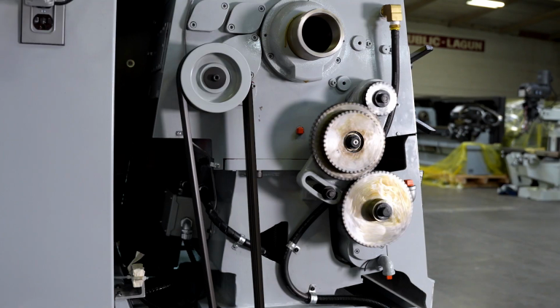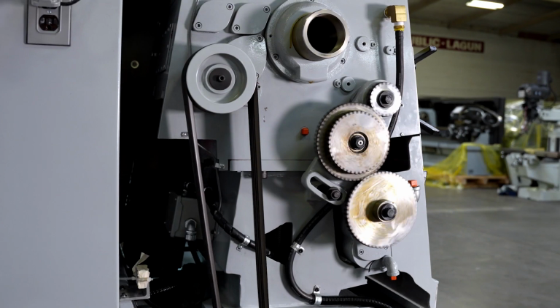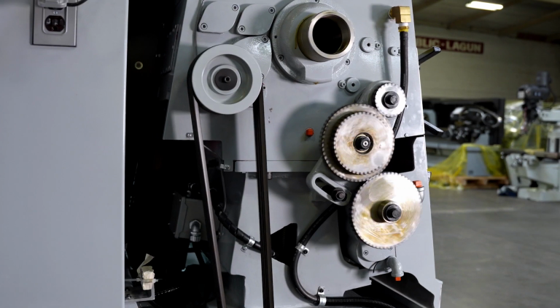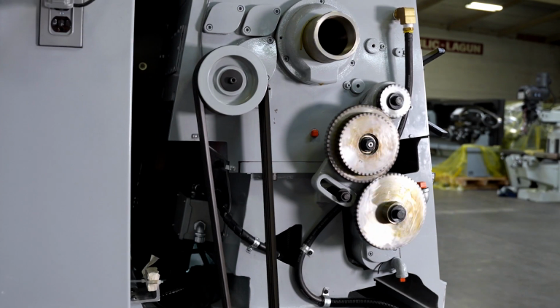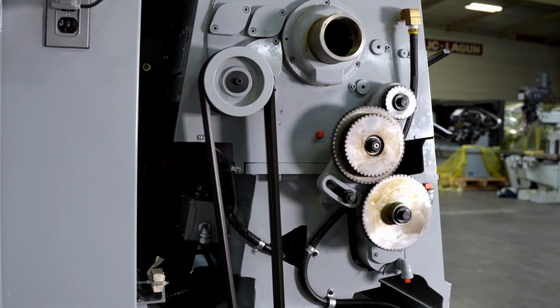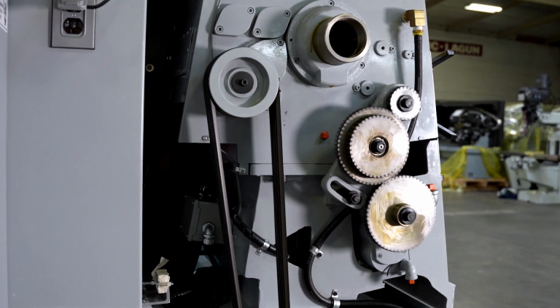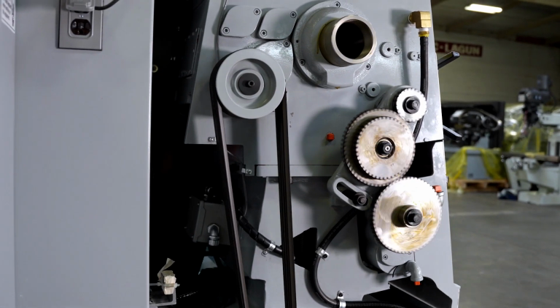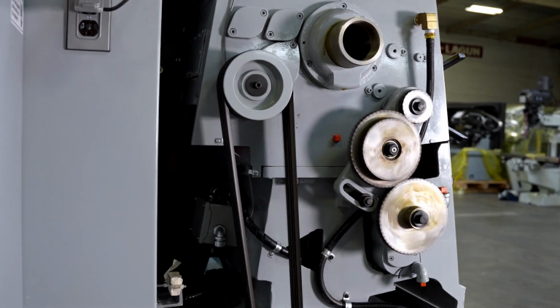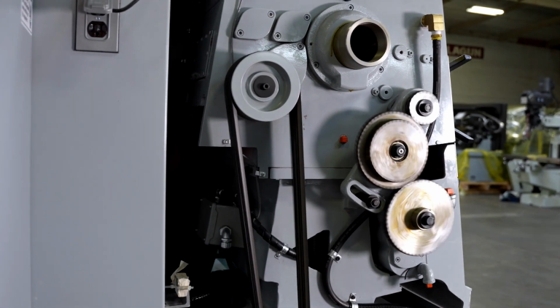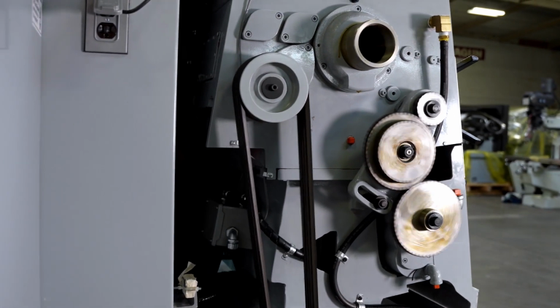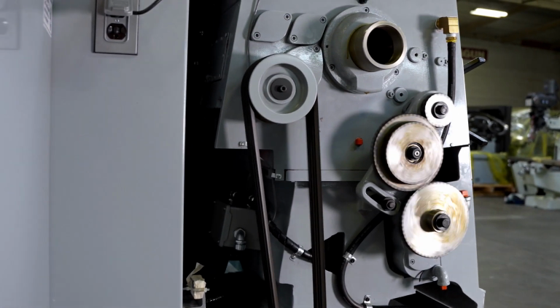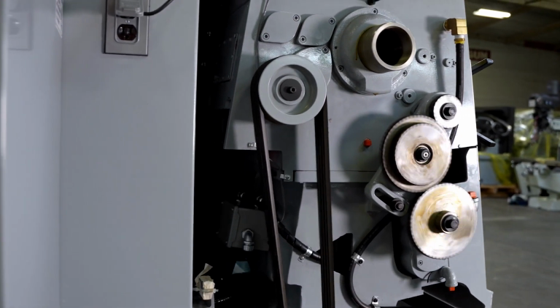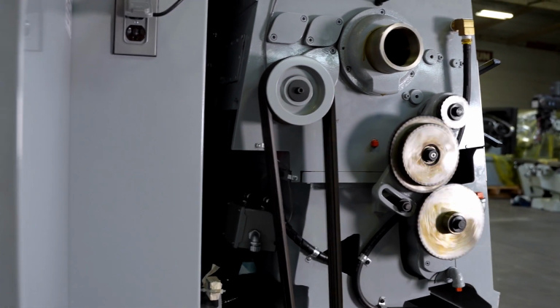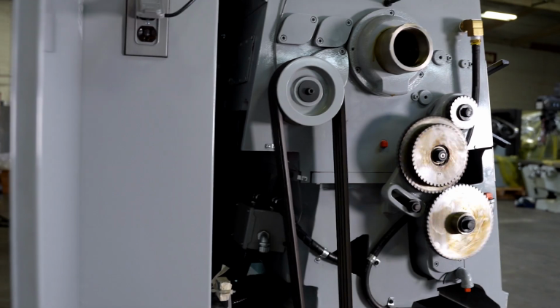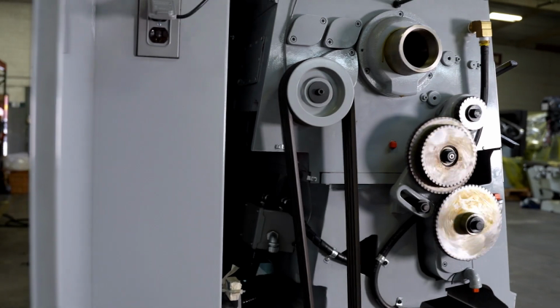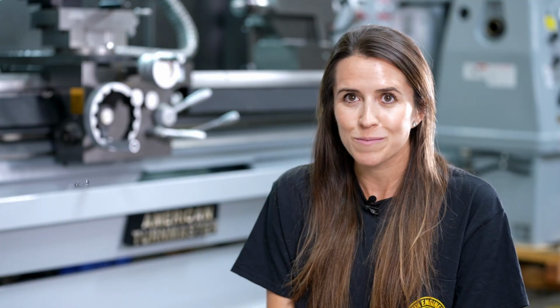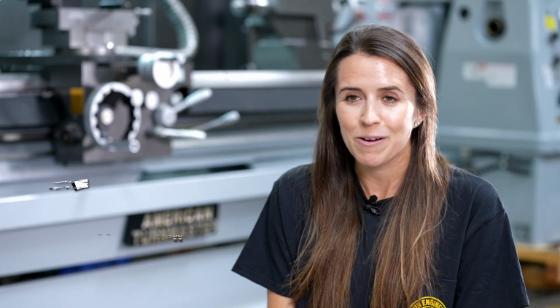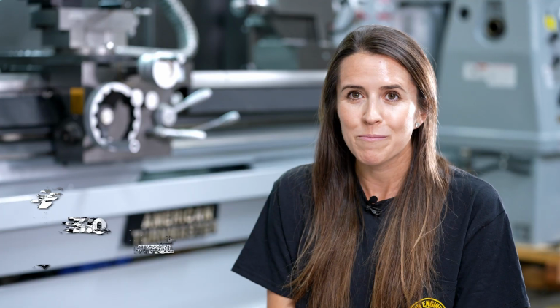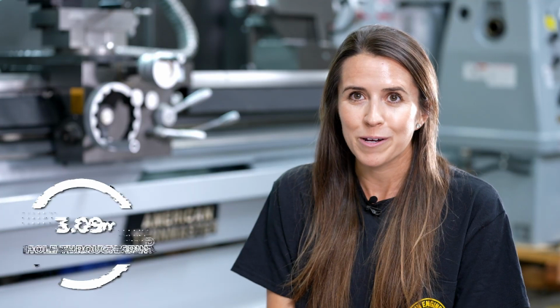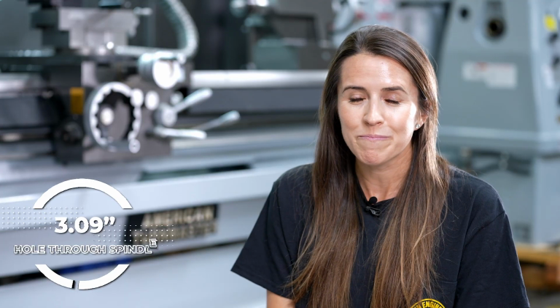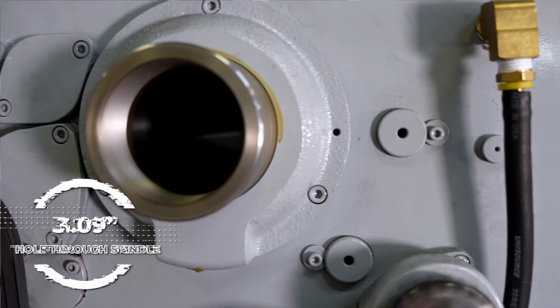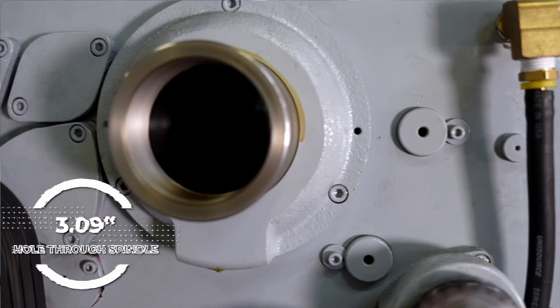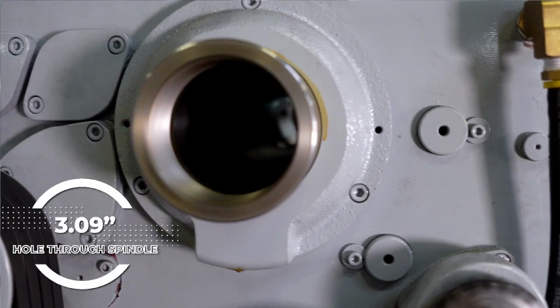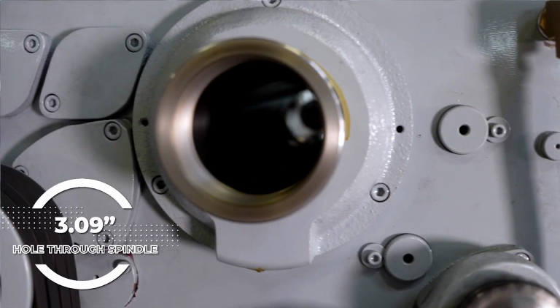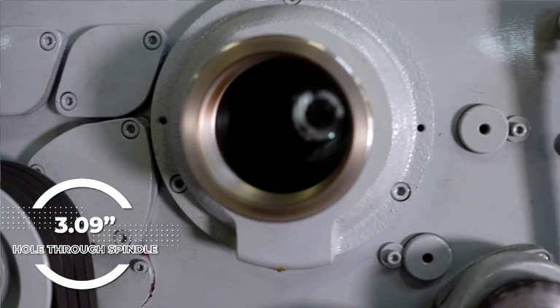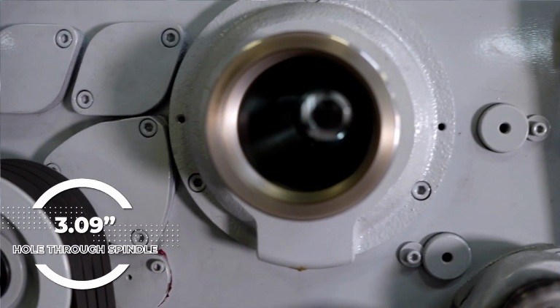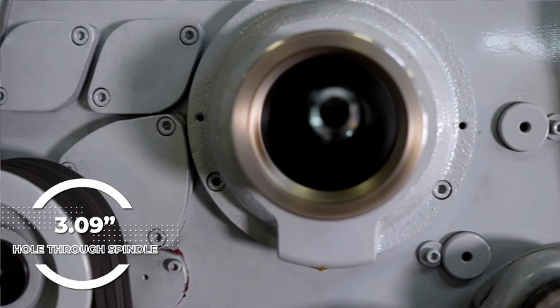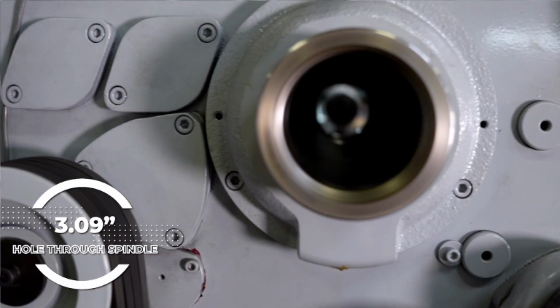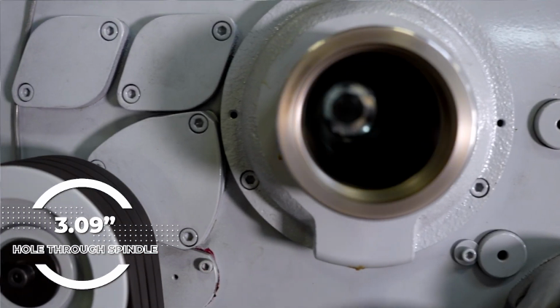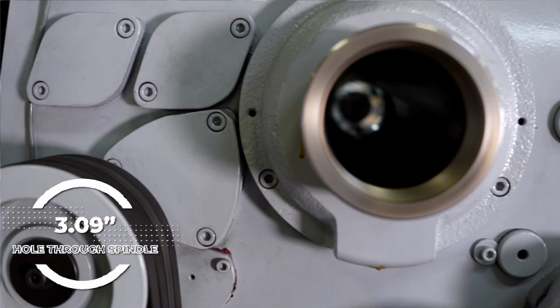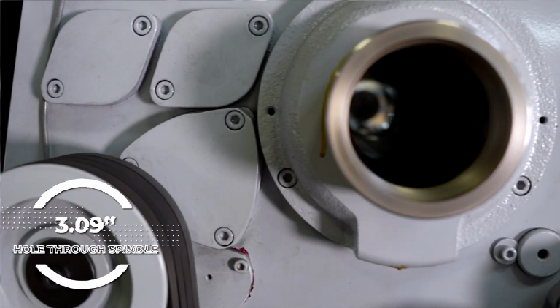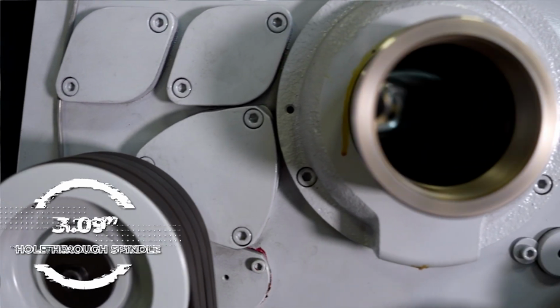The horsepower it comes with is a 12.5-horsepower motor. The spindle has a 3-inch spindle bore.